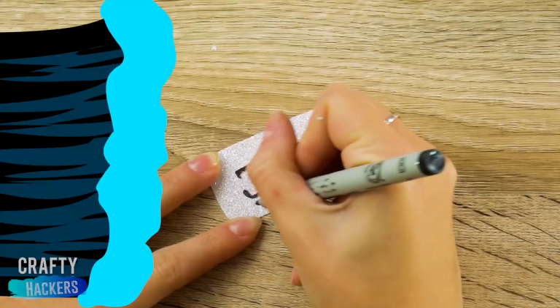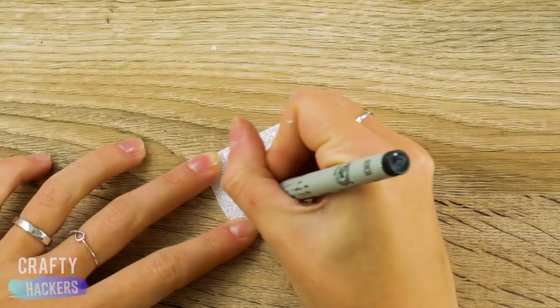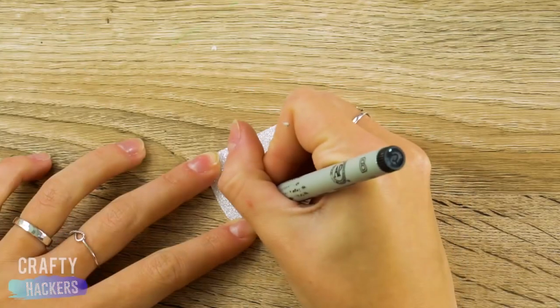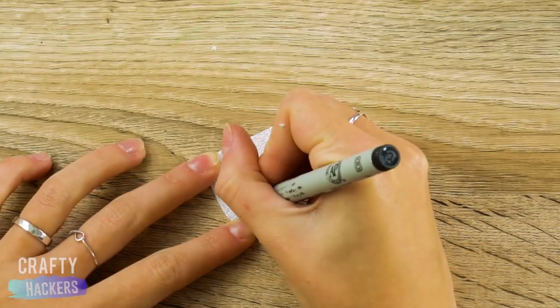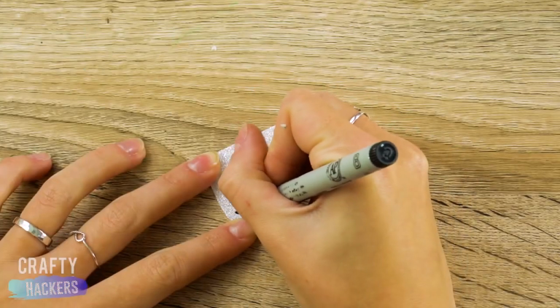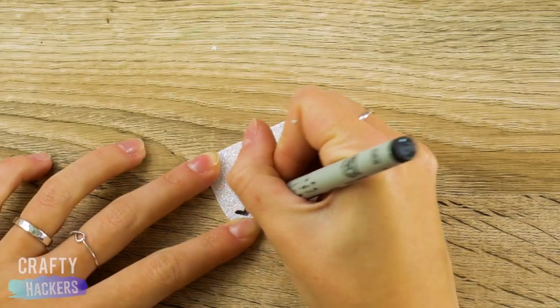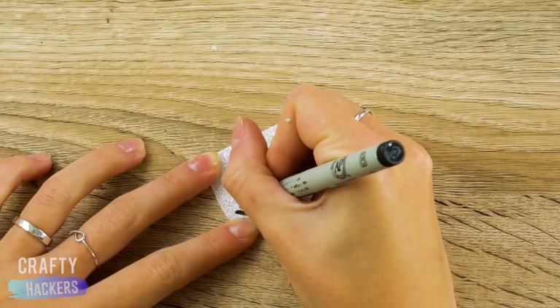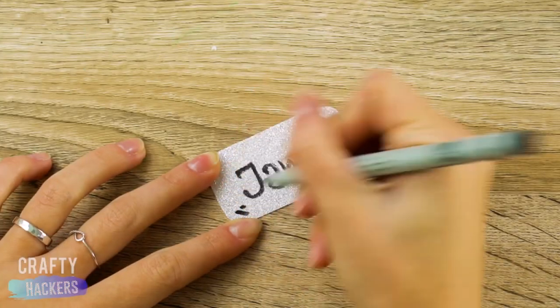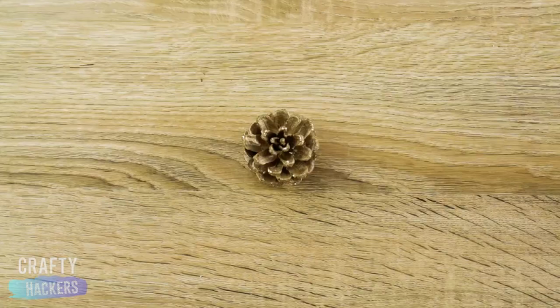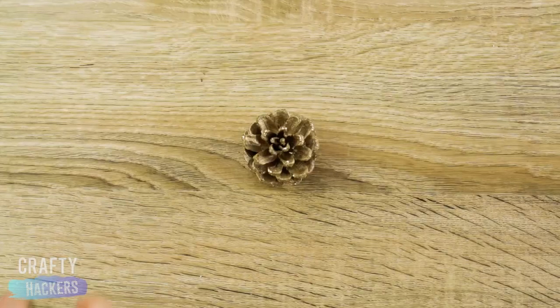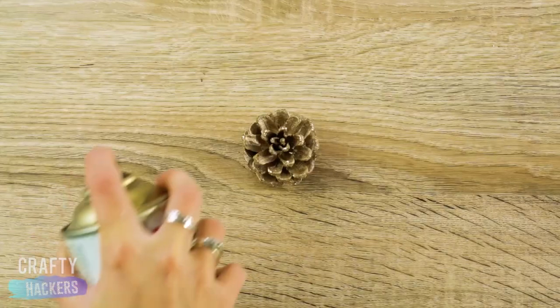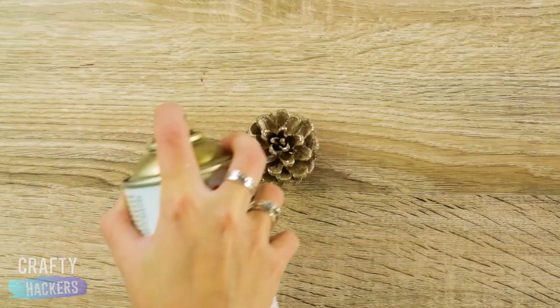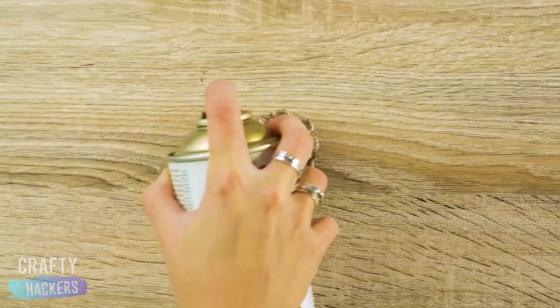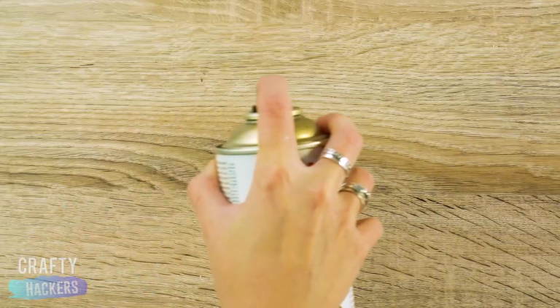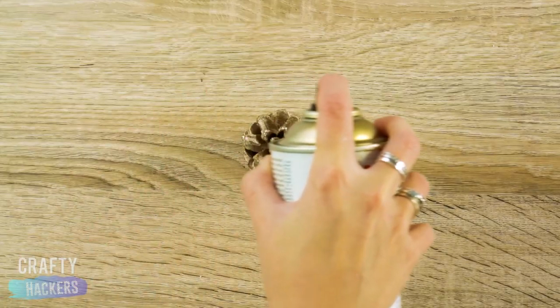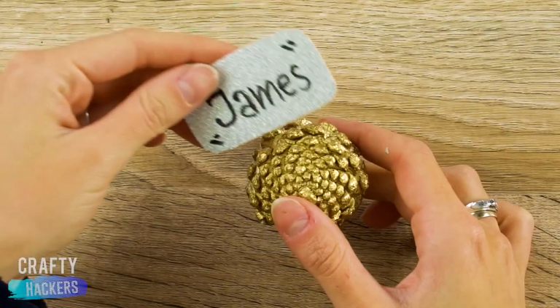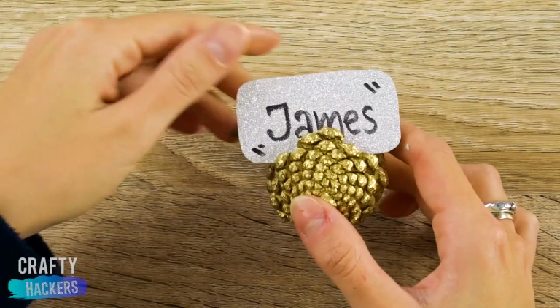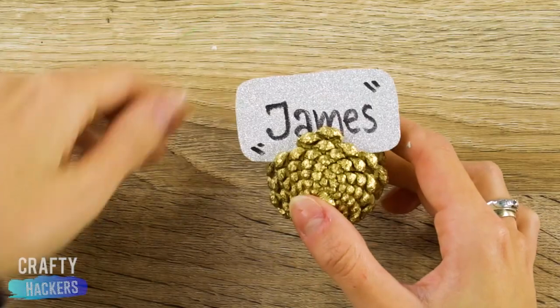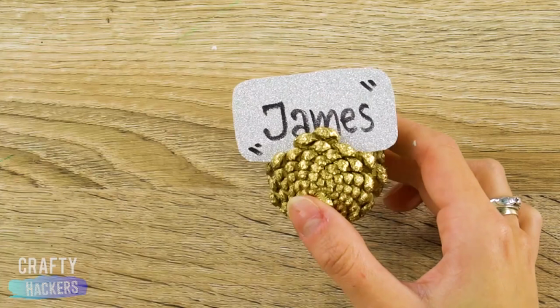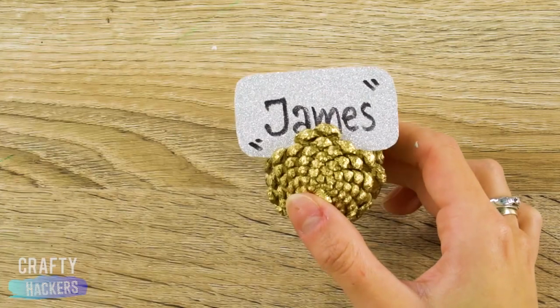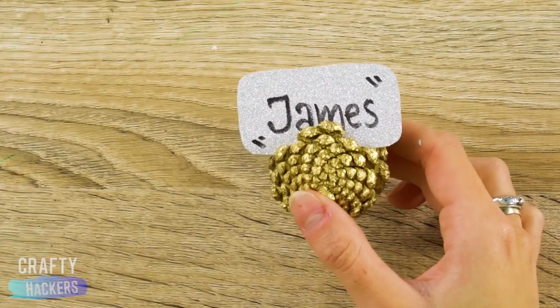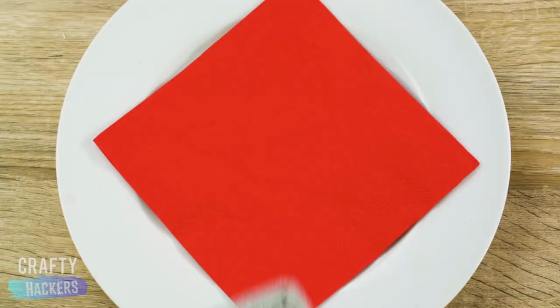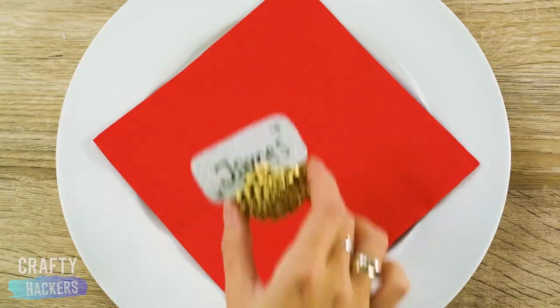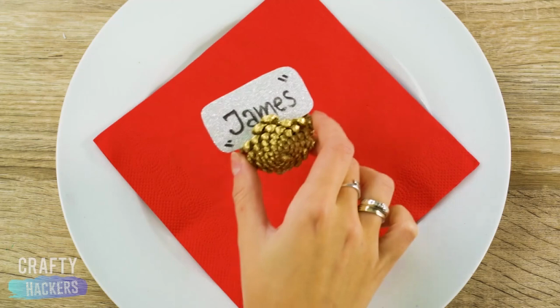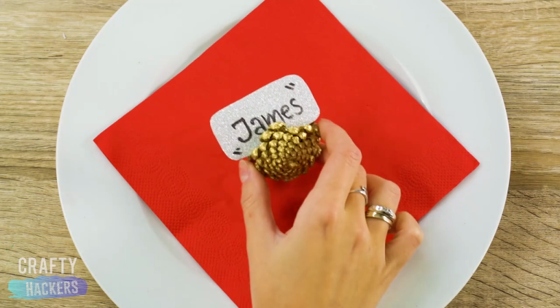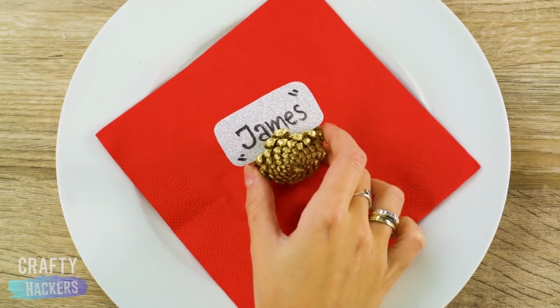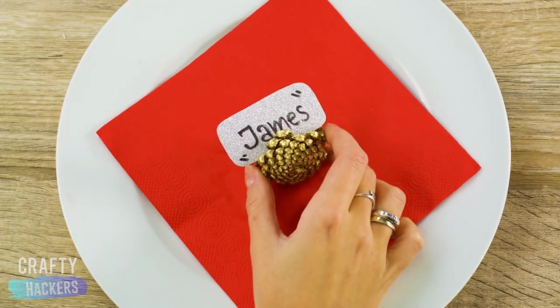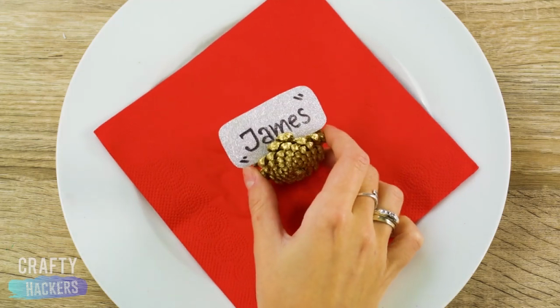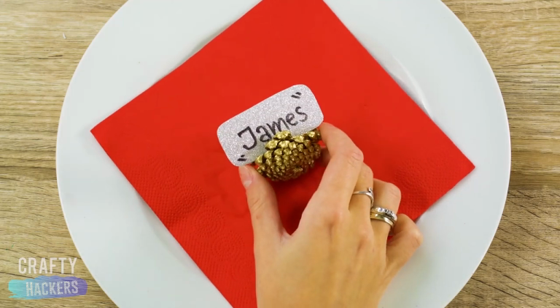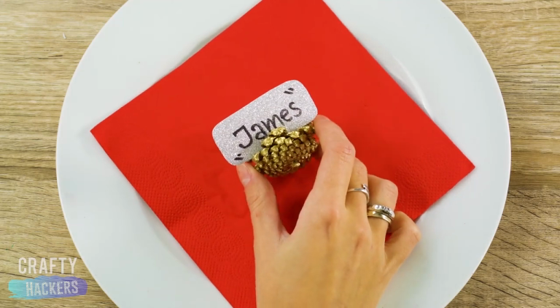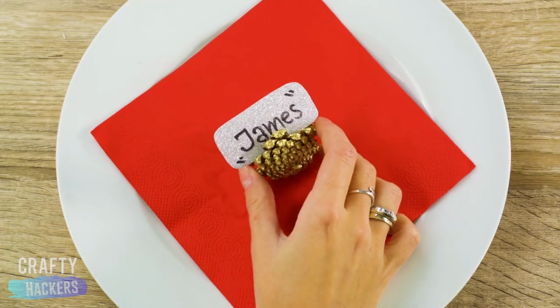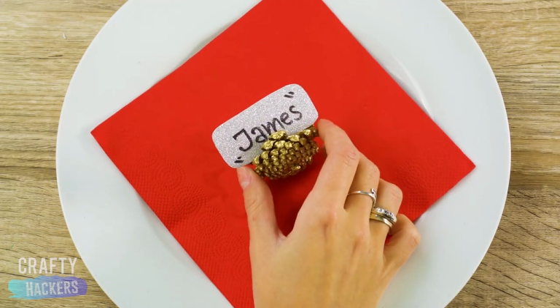You can also make placeholders out of gold pinecones. See? That was easy. Let's do more.